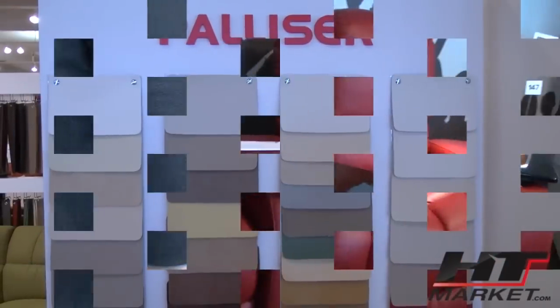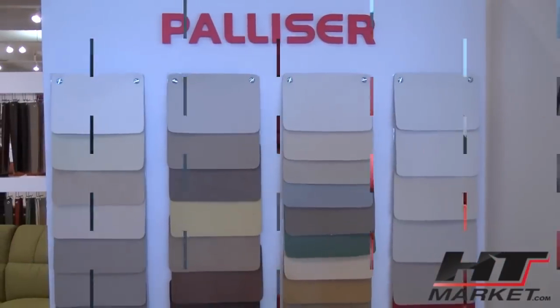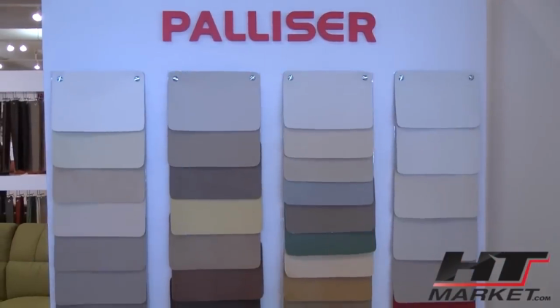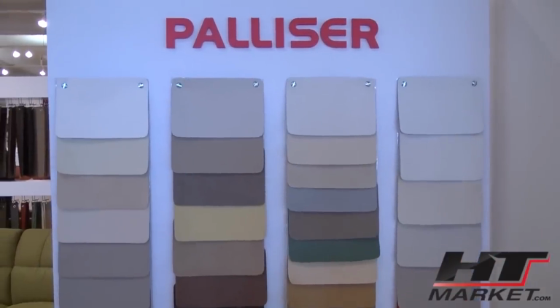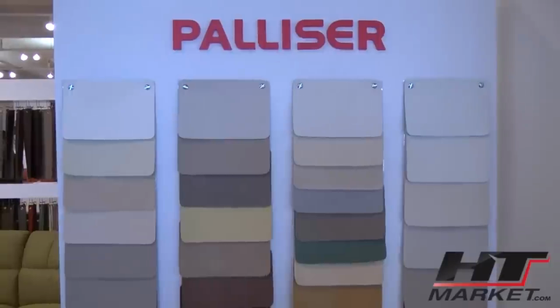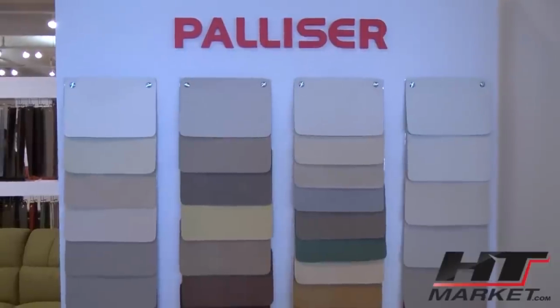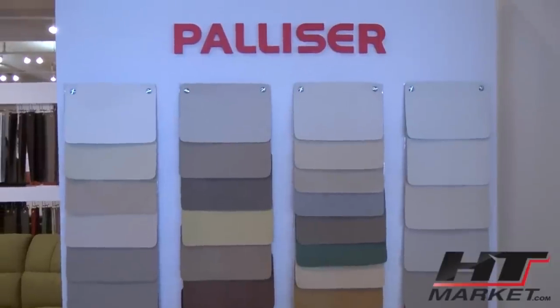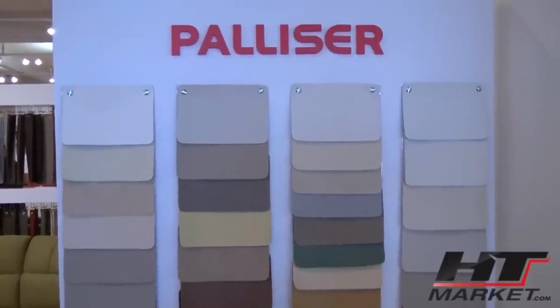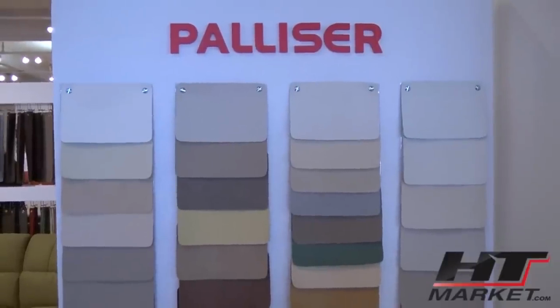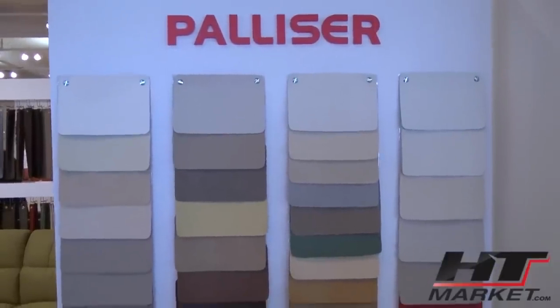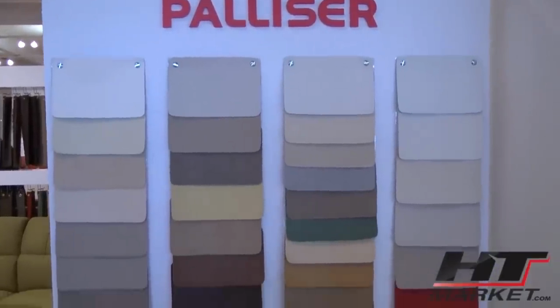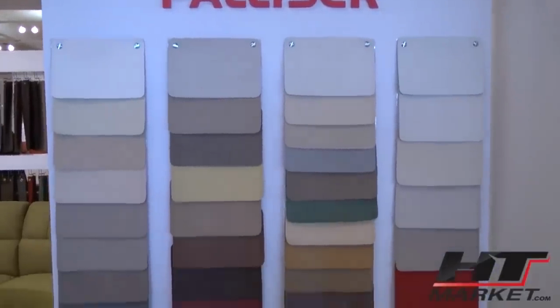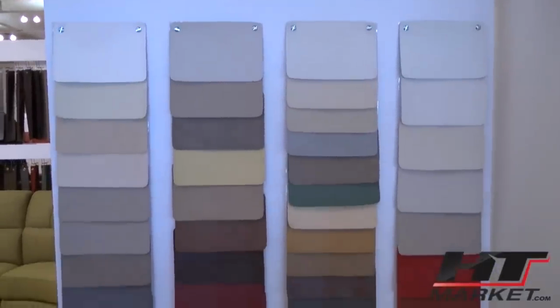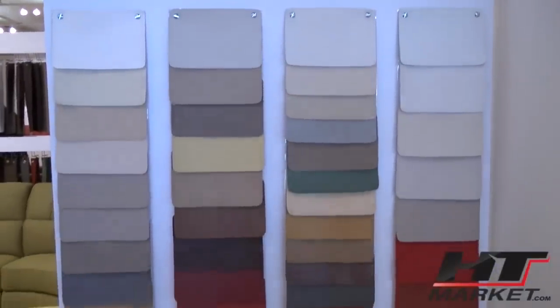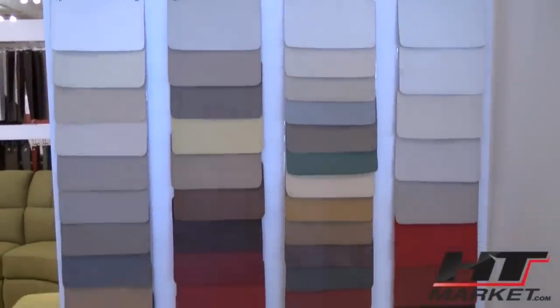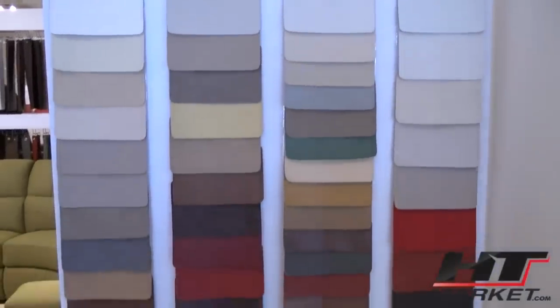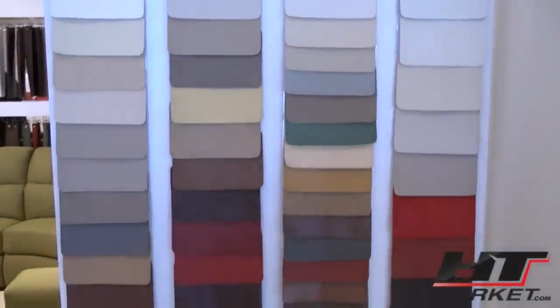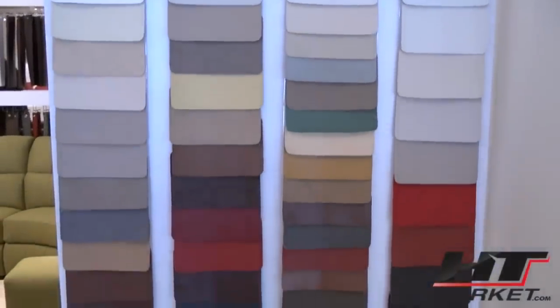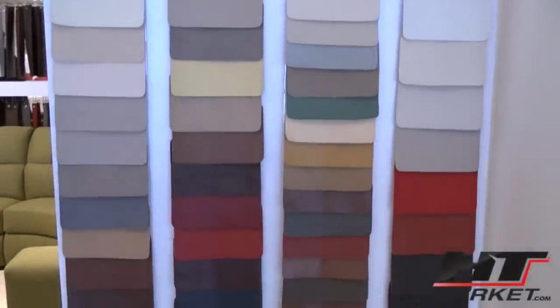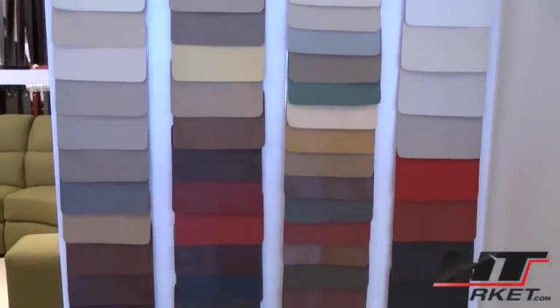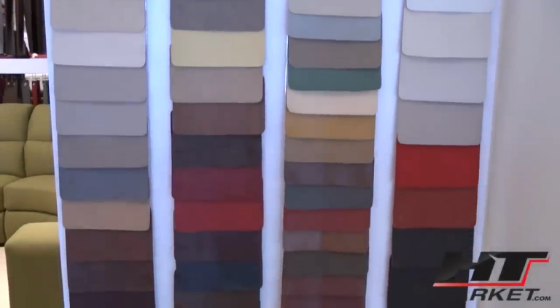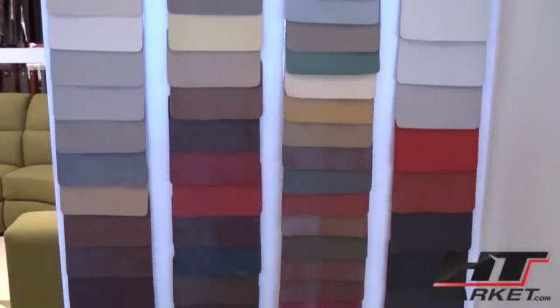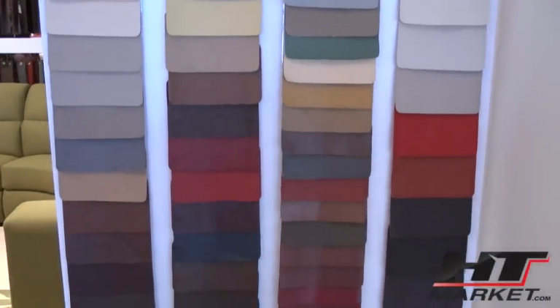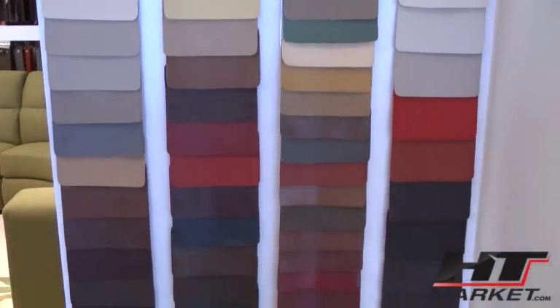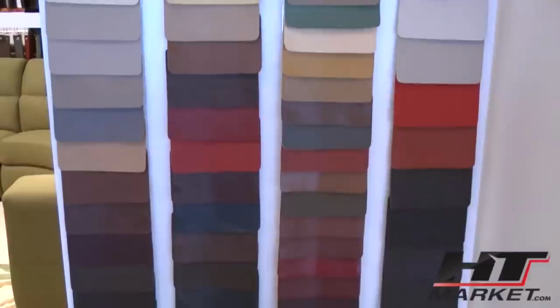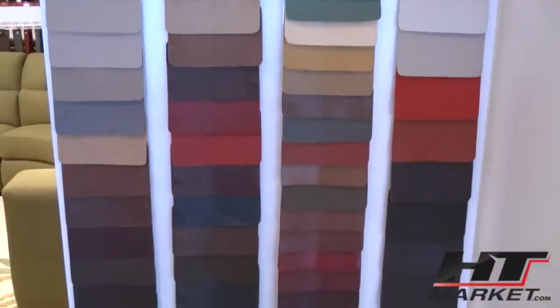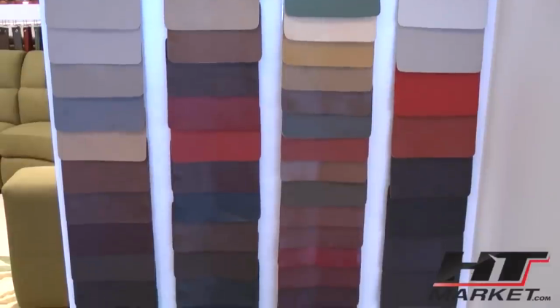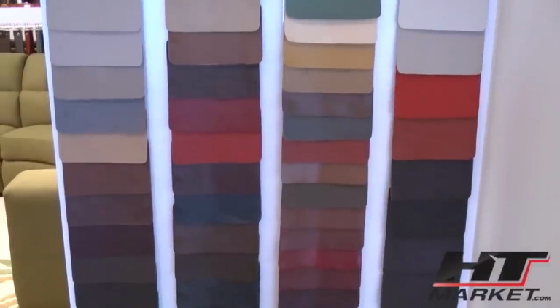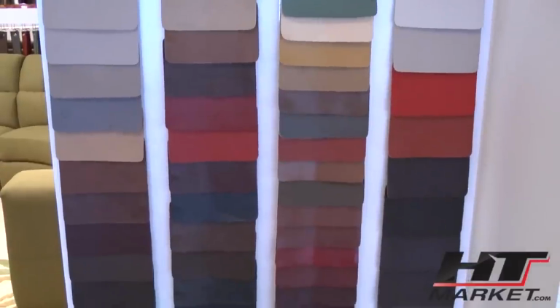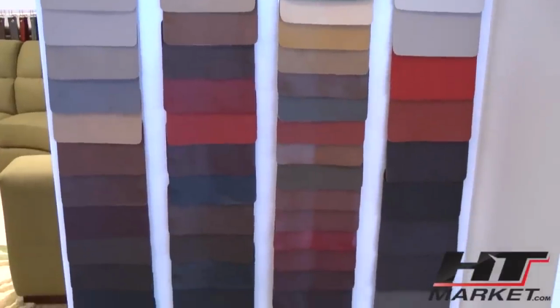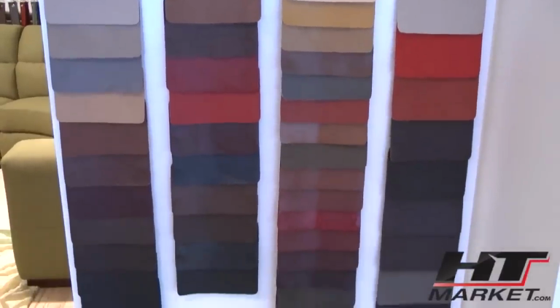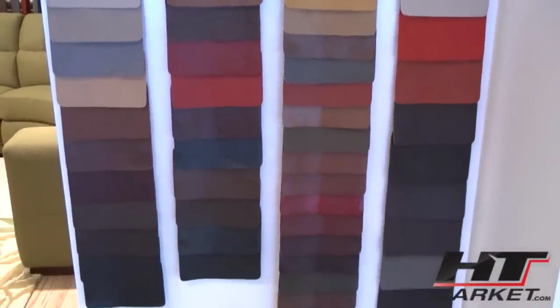And this is all the leathers — probably about 50 or 60 of them.